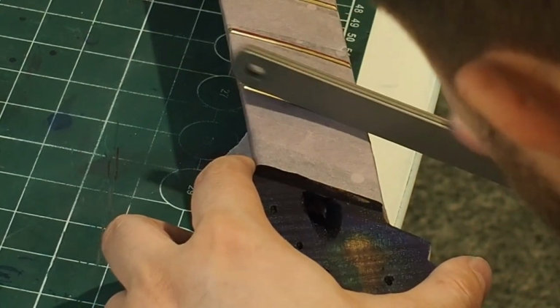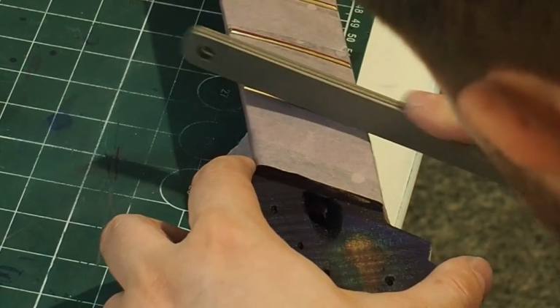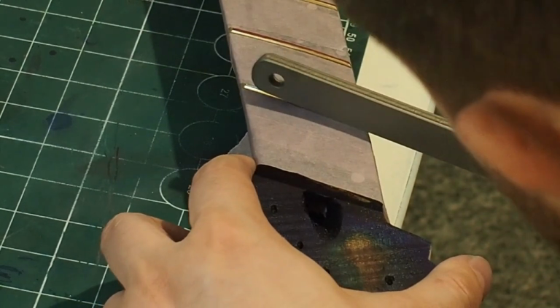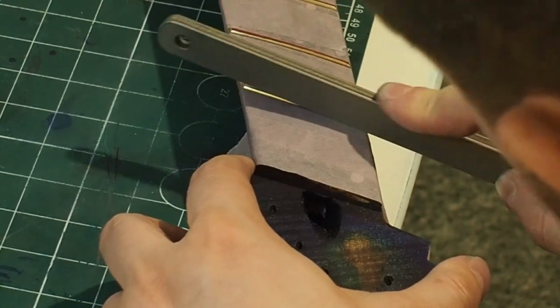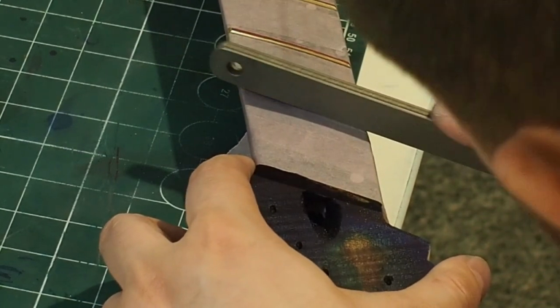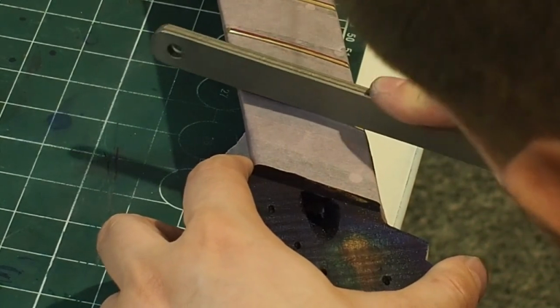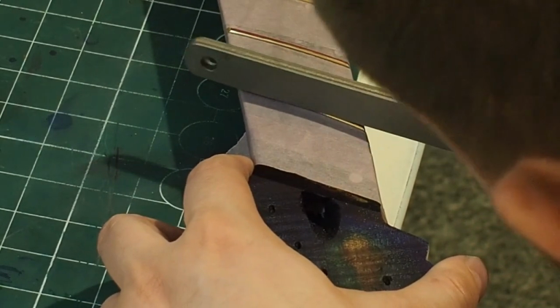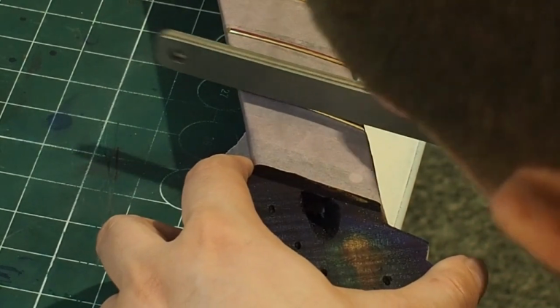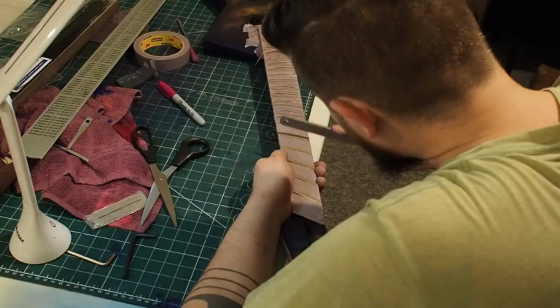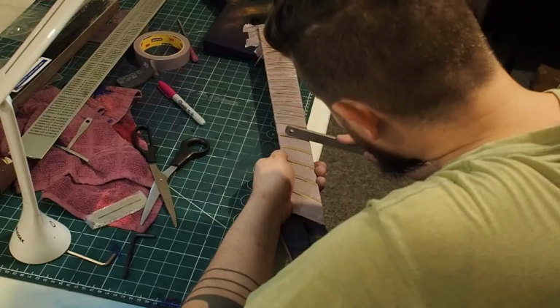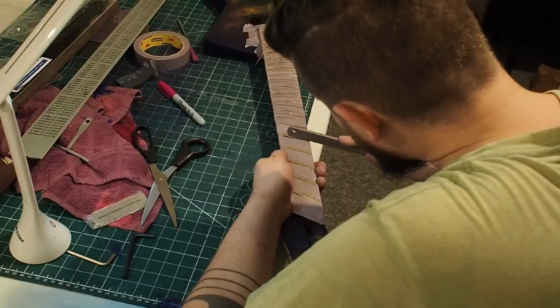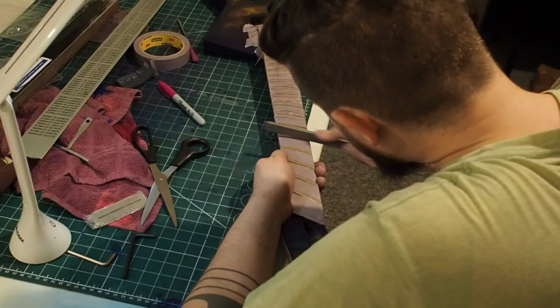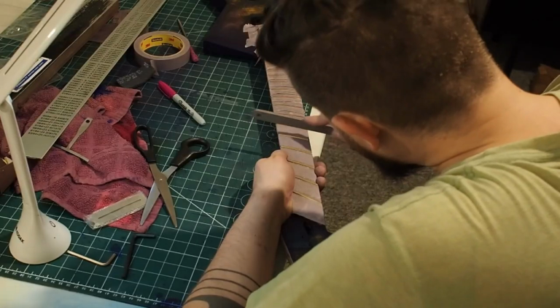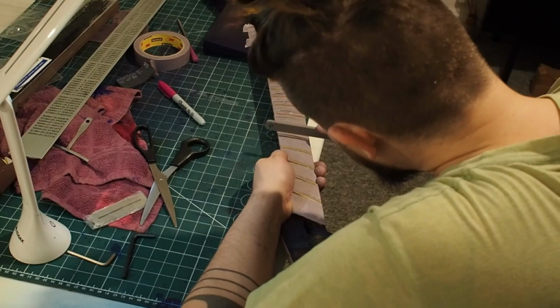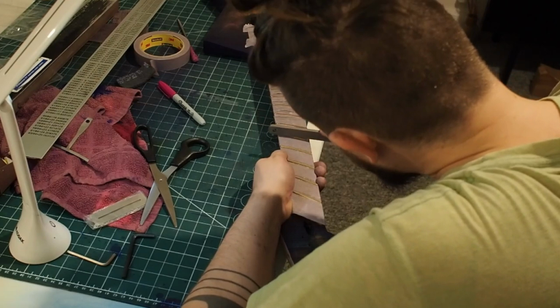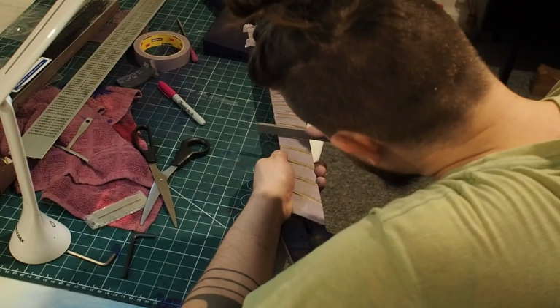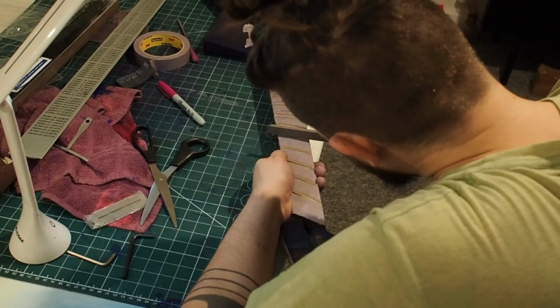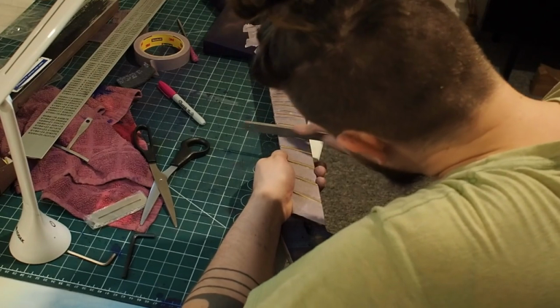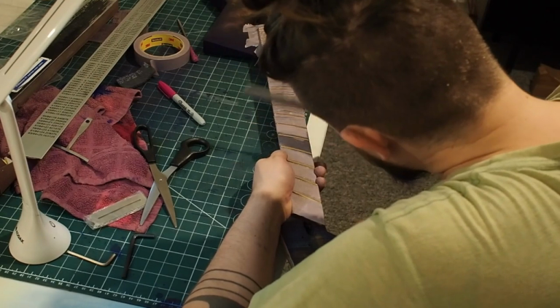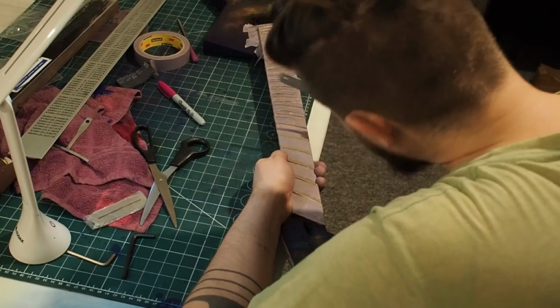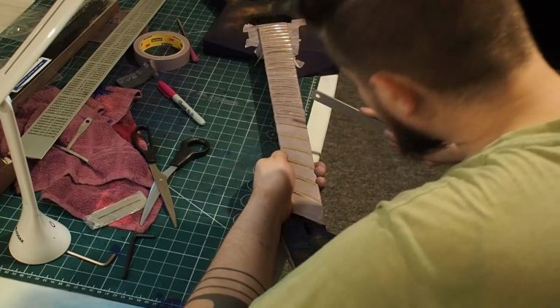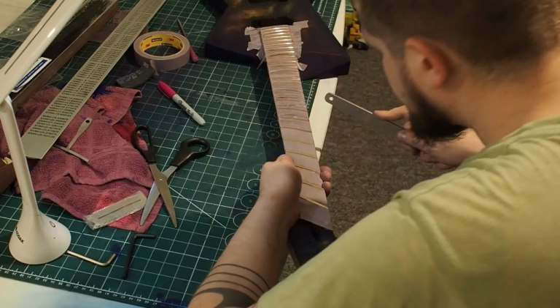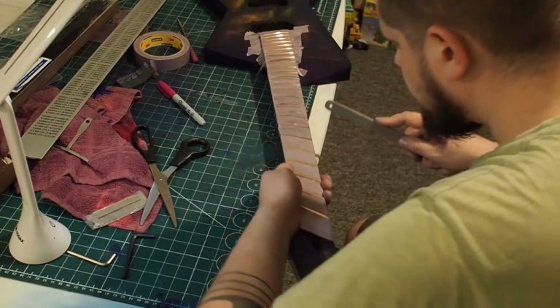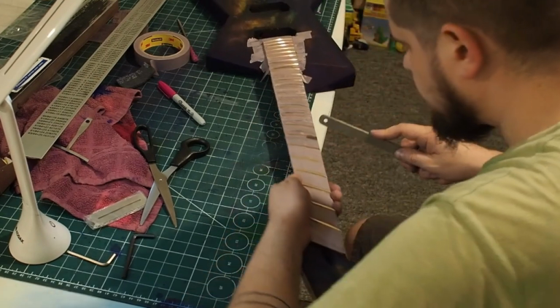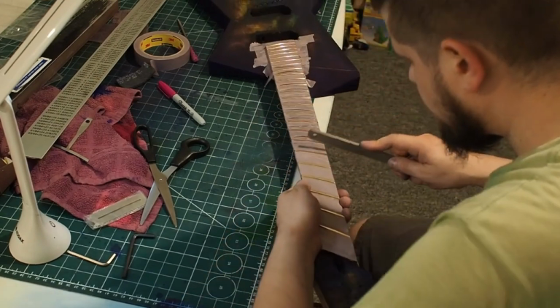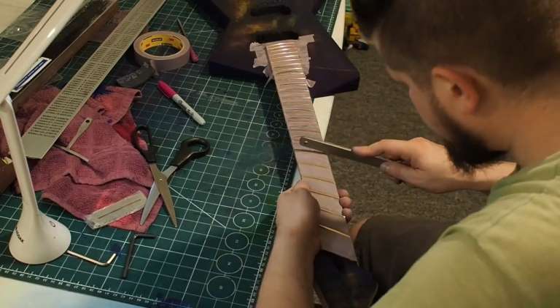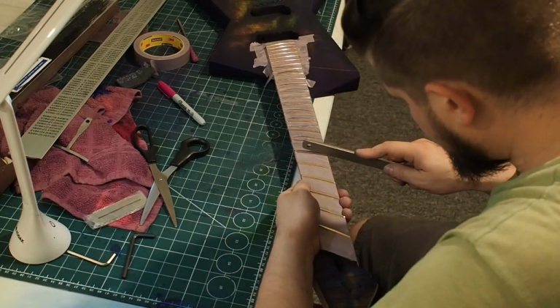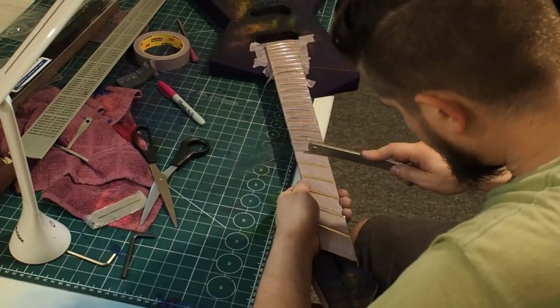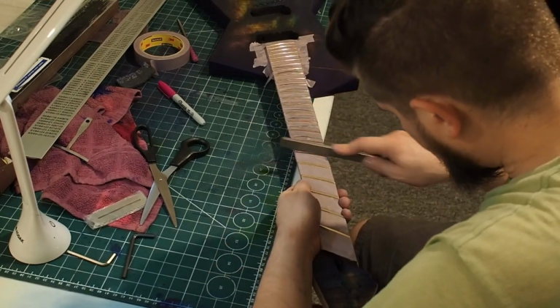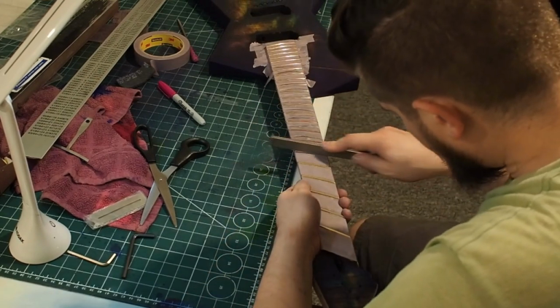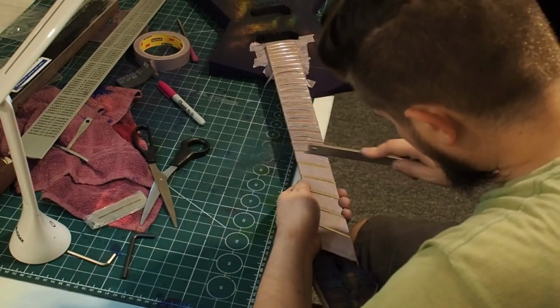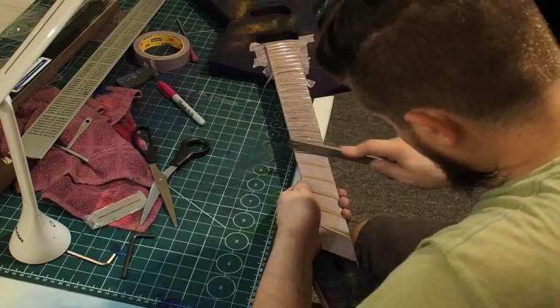Here I level the frets, then crowning and polishing.